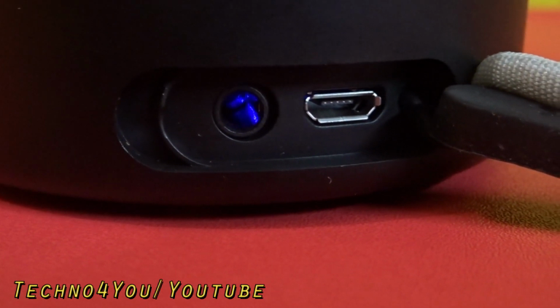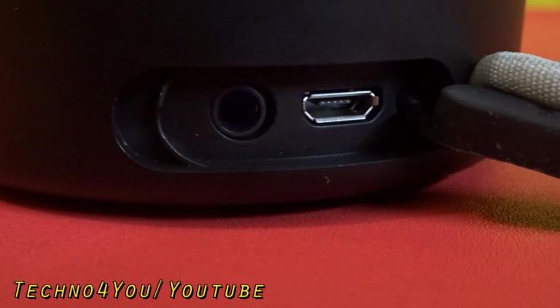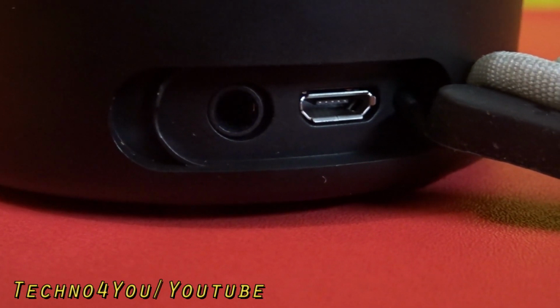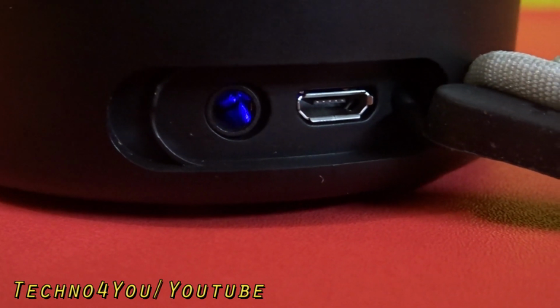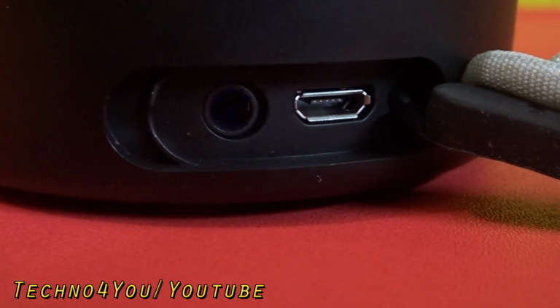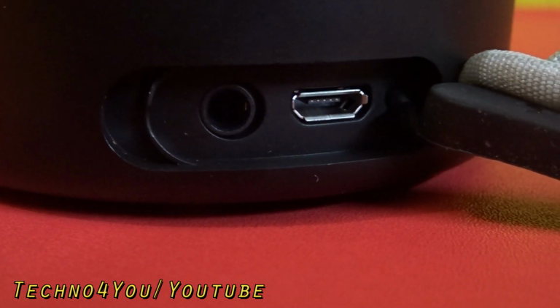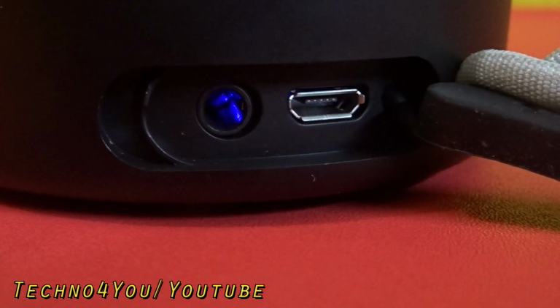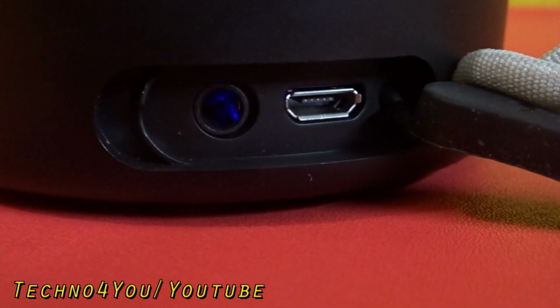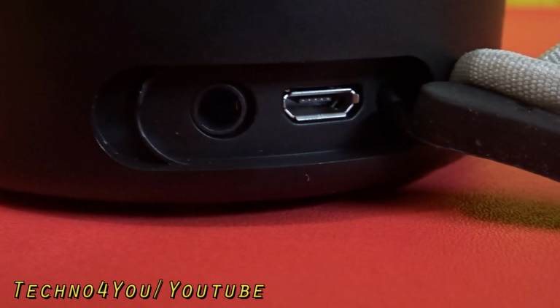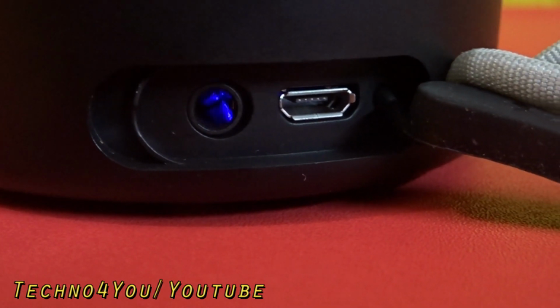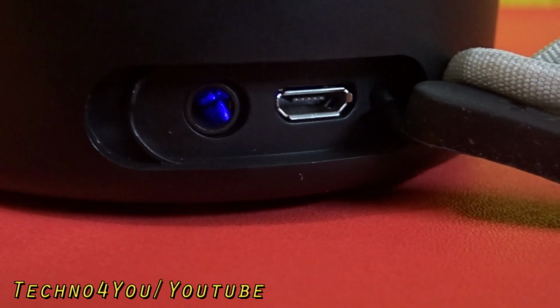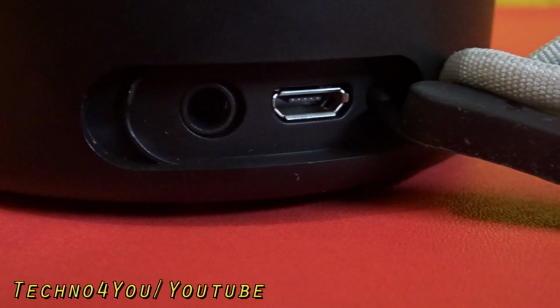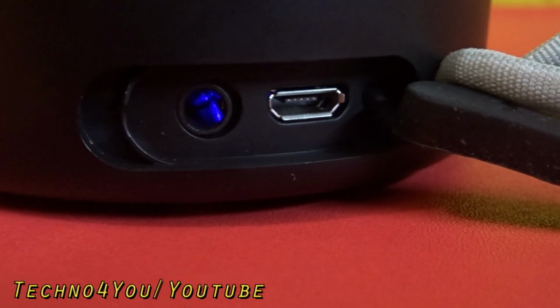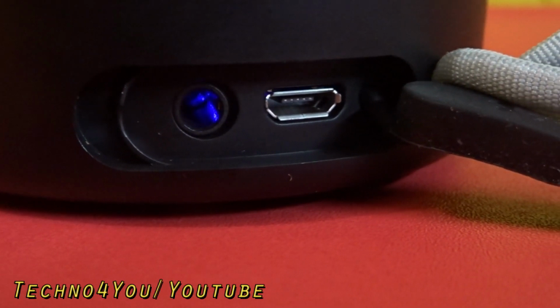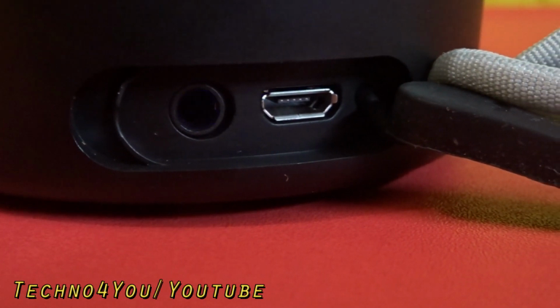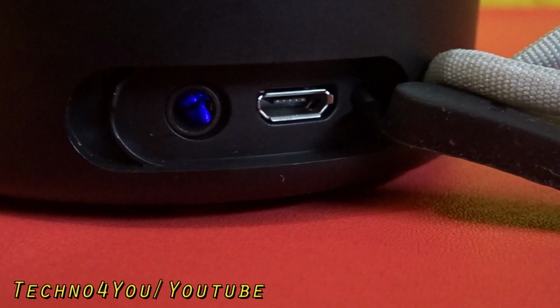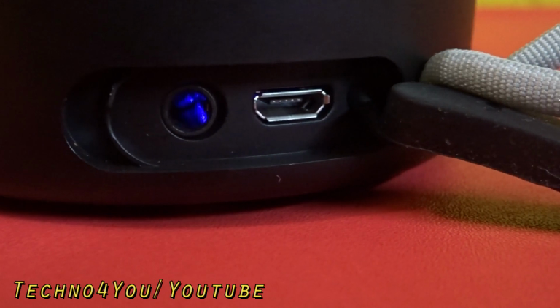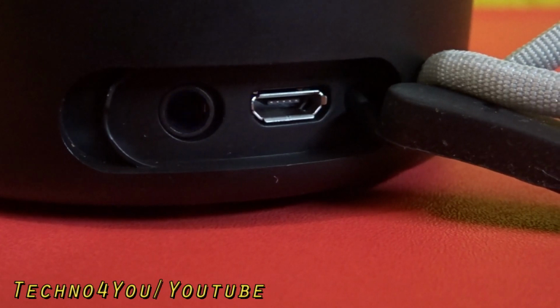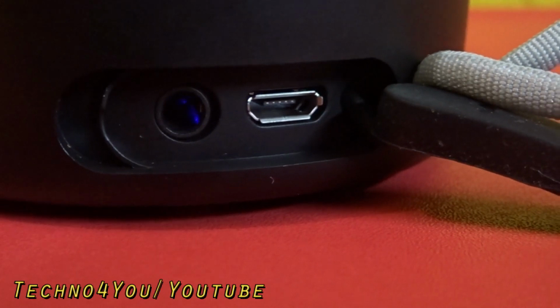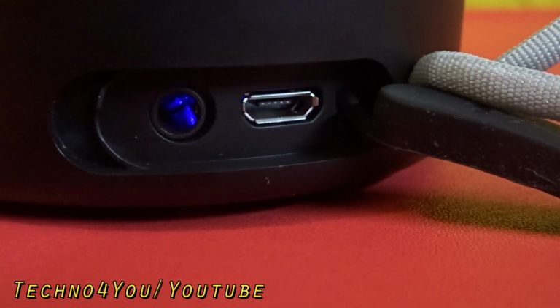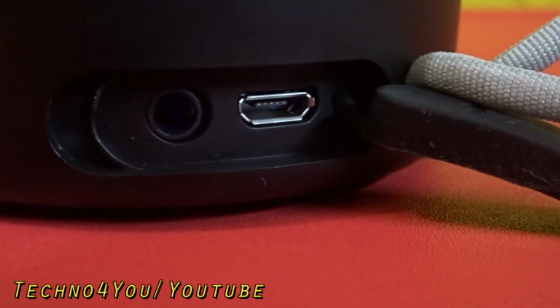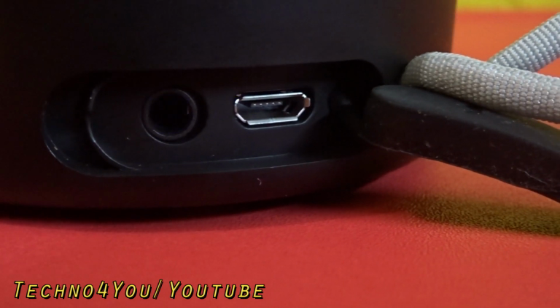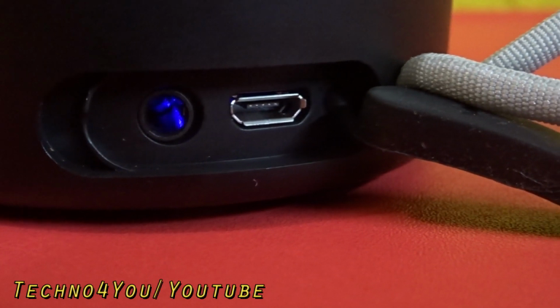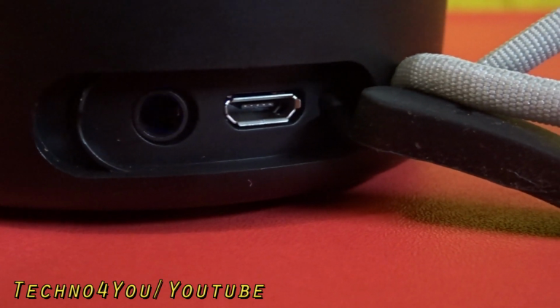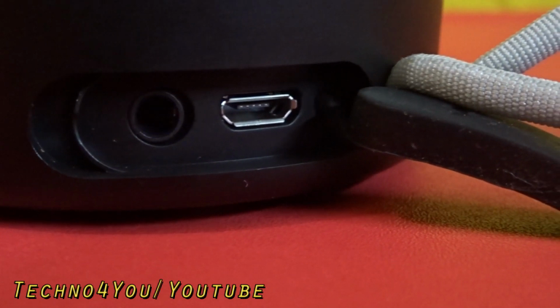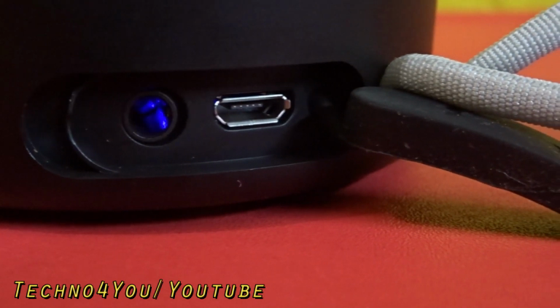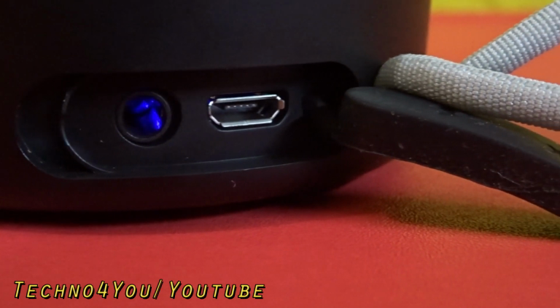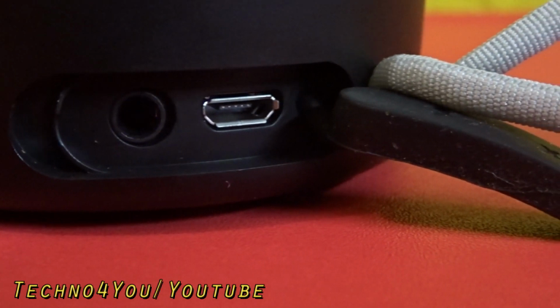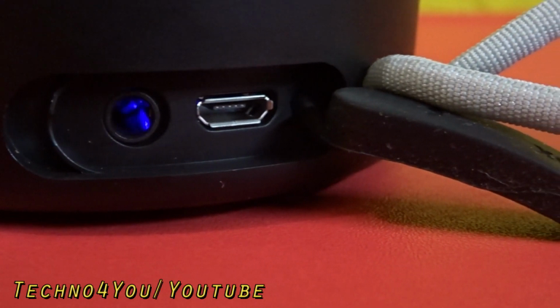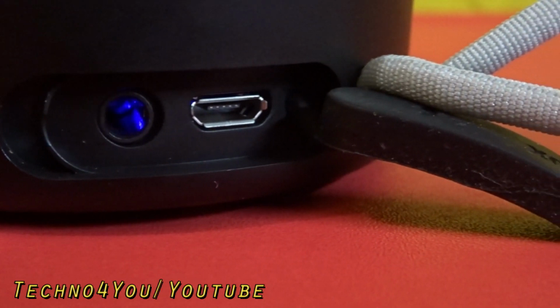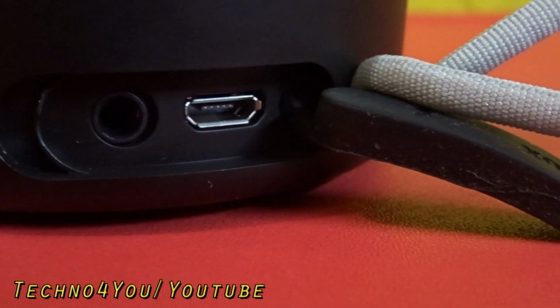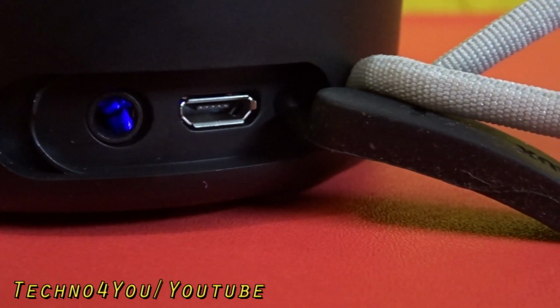The MIVI Play does not have a micro SD card slot or a pen drive slot.